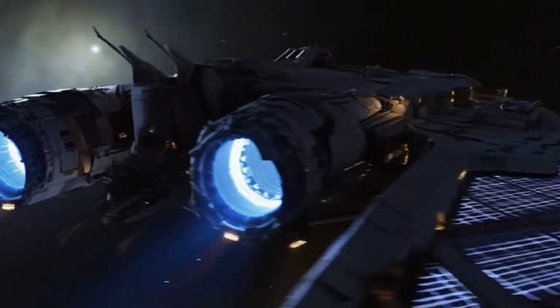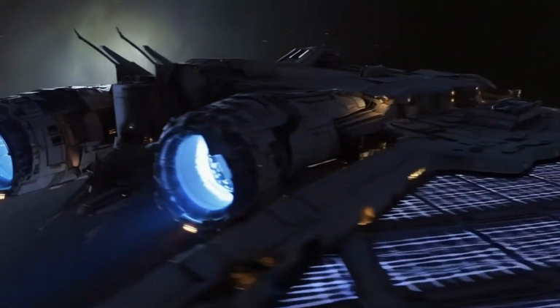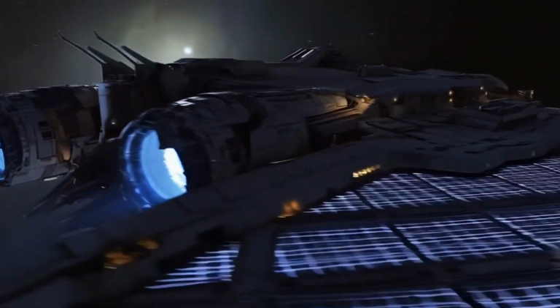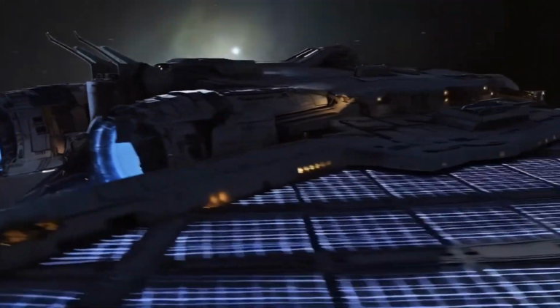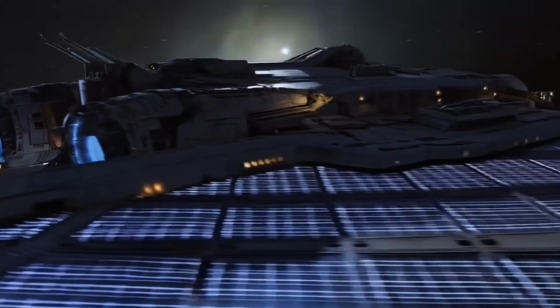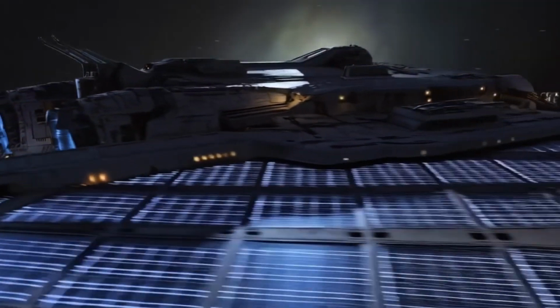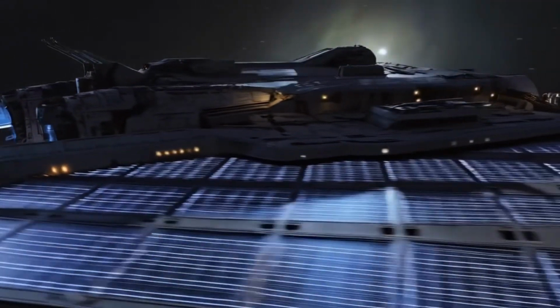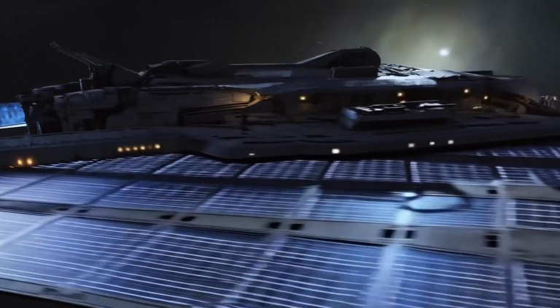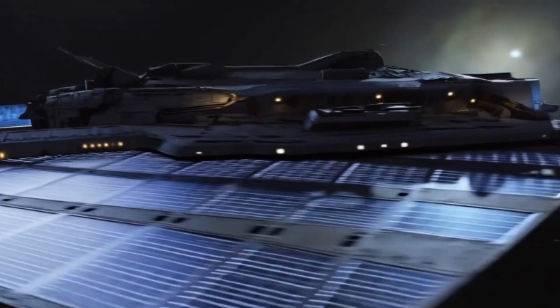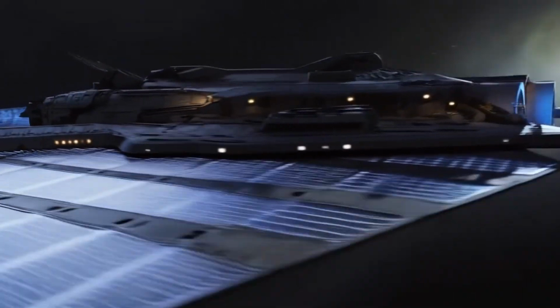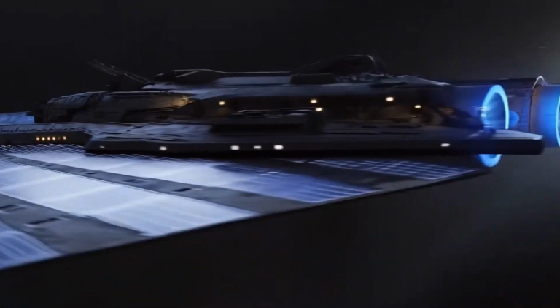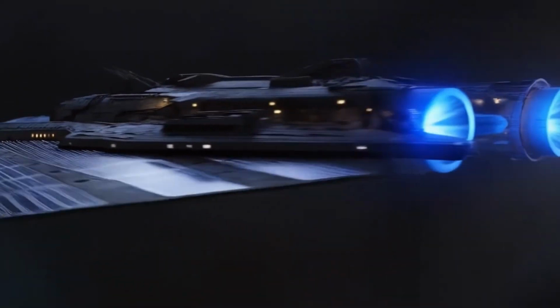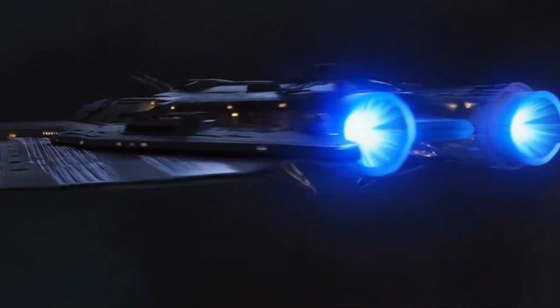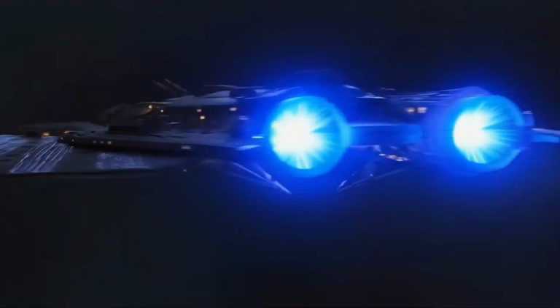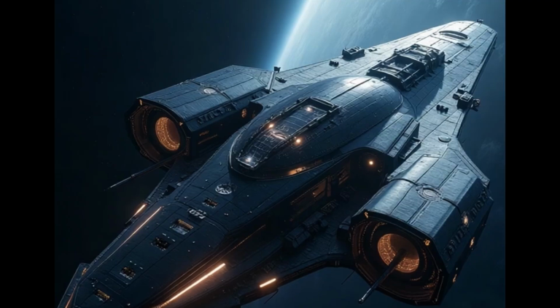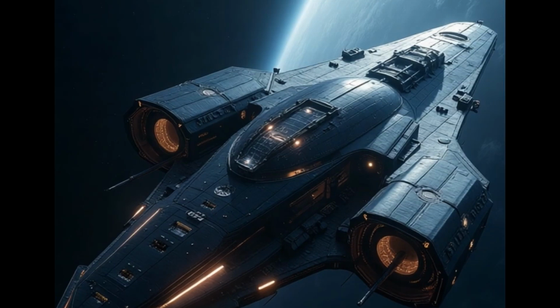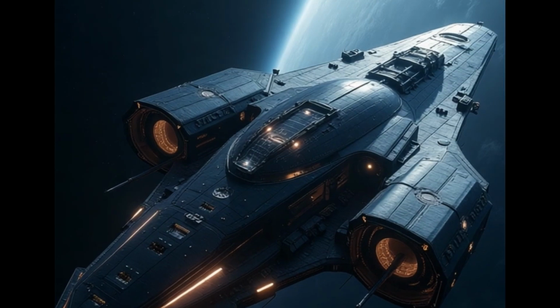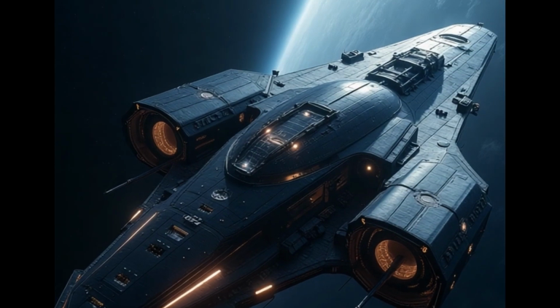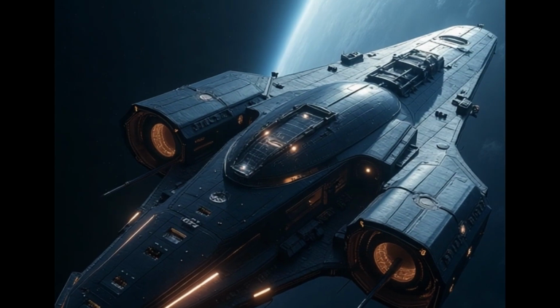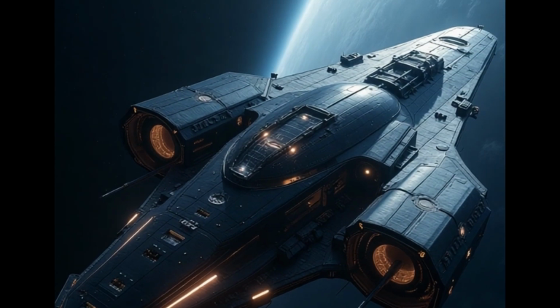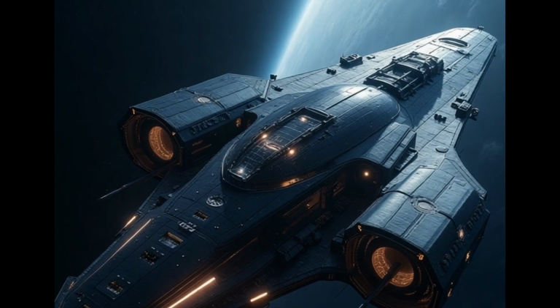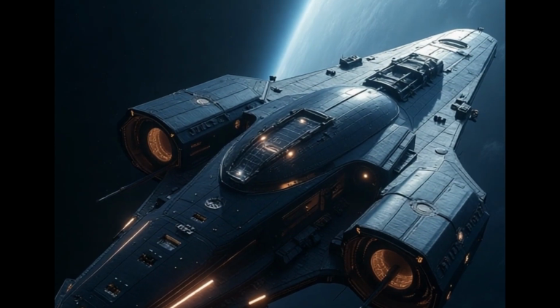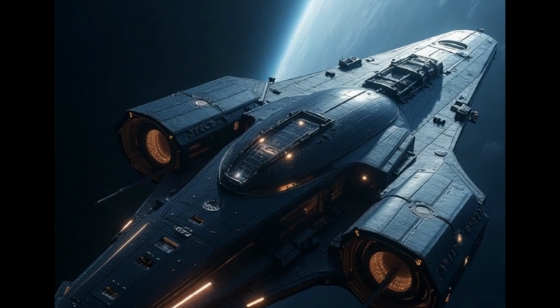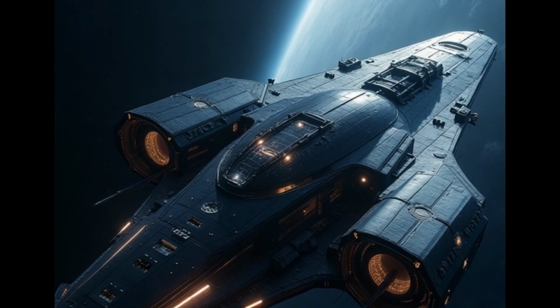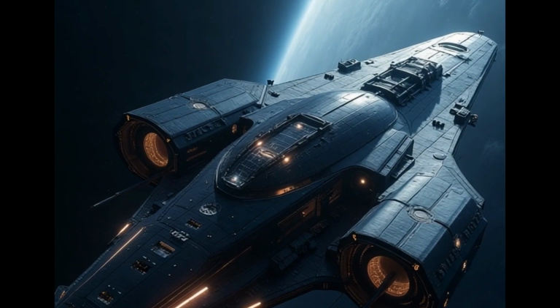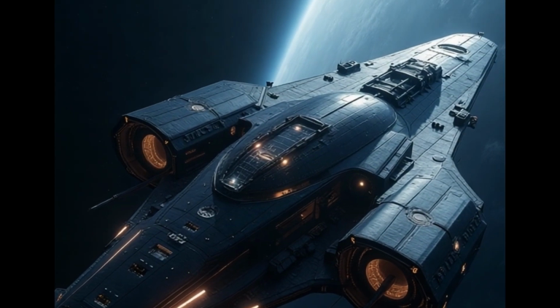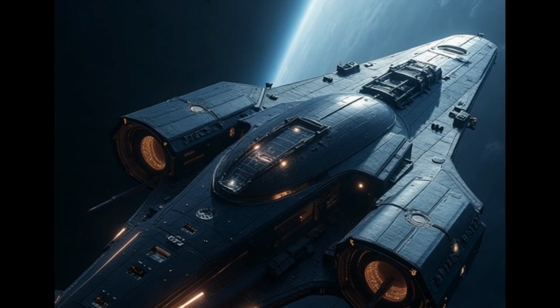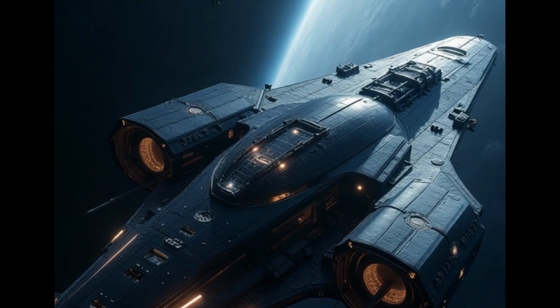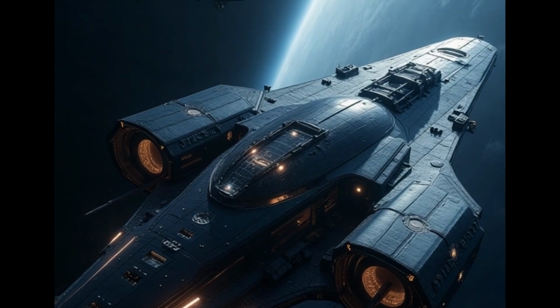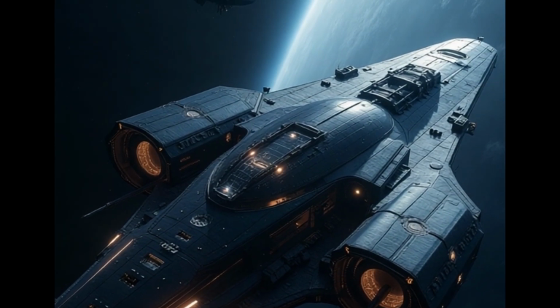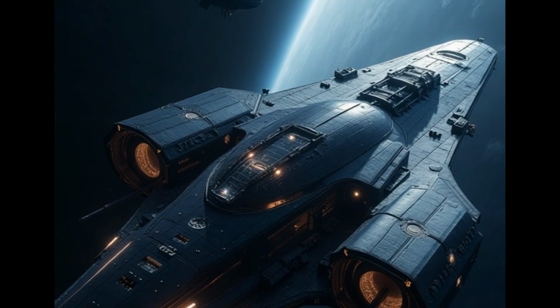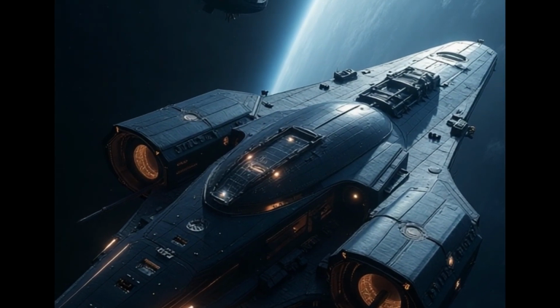Welcome aboard the HoloArc, humanity's next leap in space travel. Let's explore the engines that make it possible.